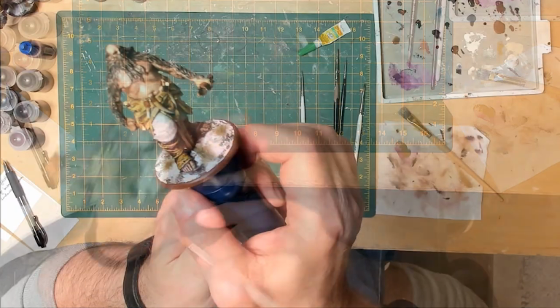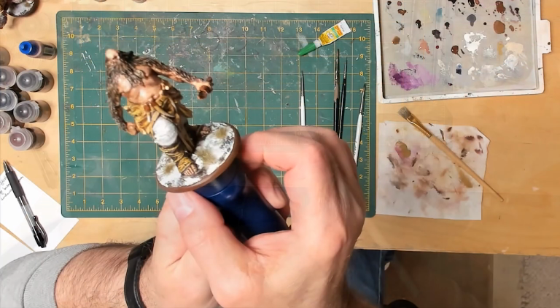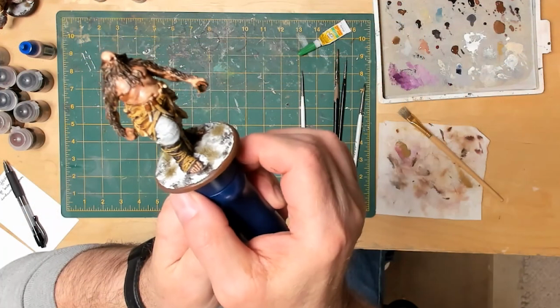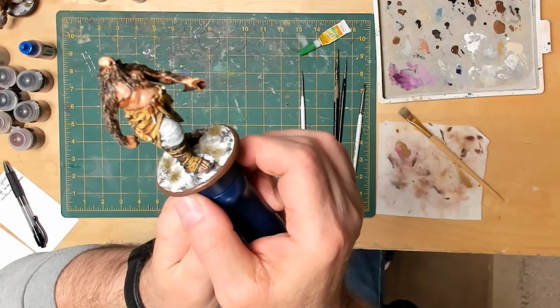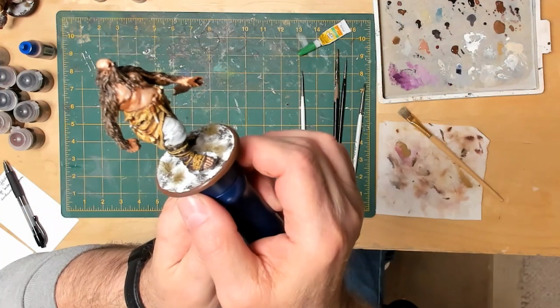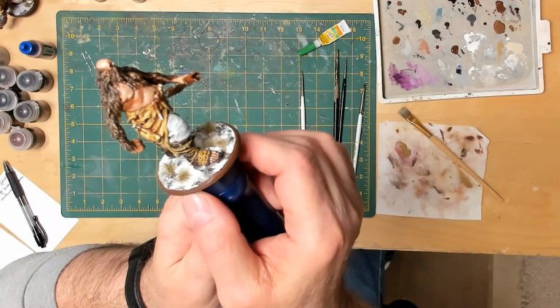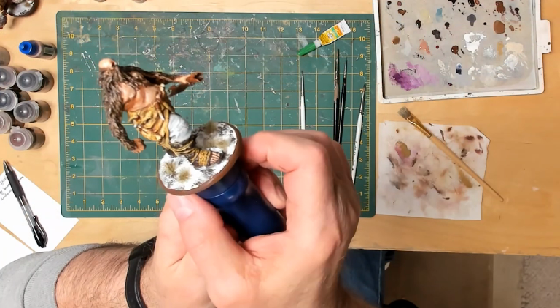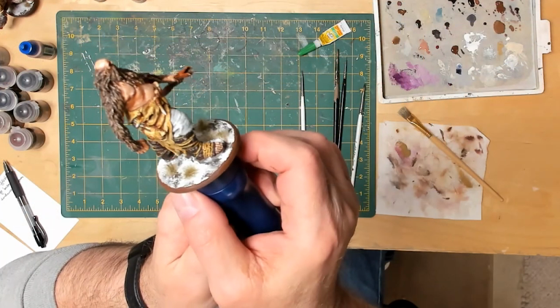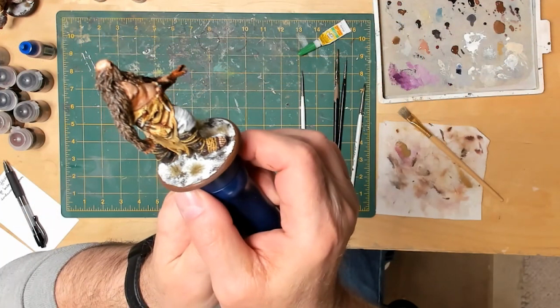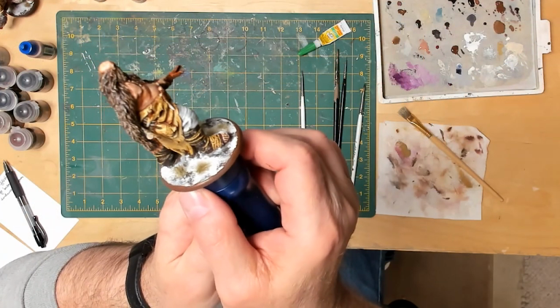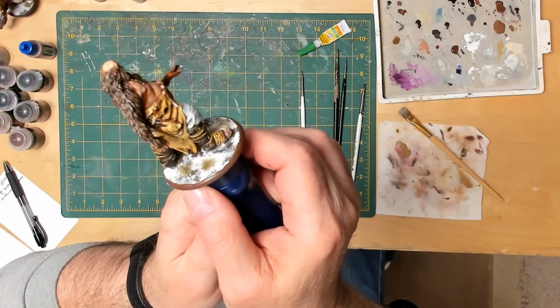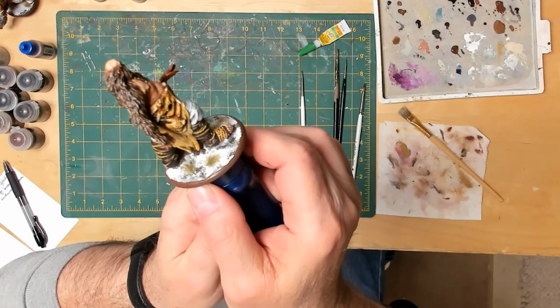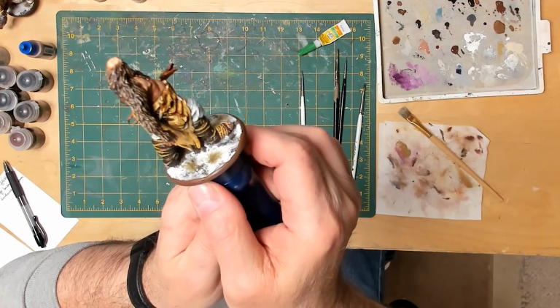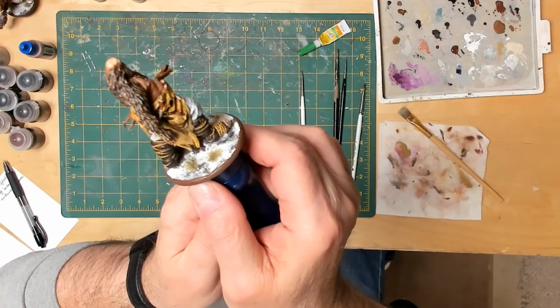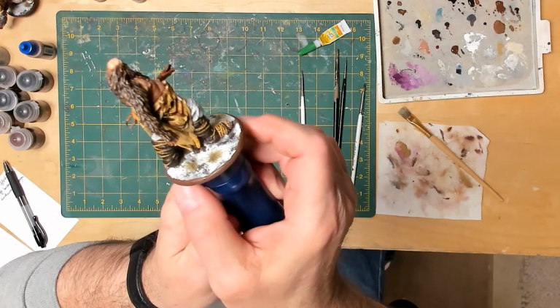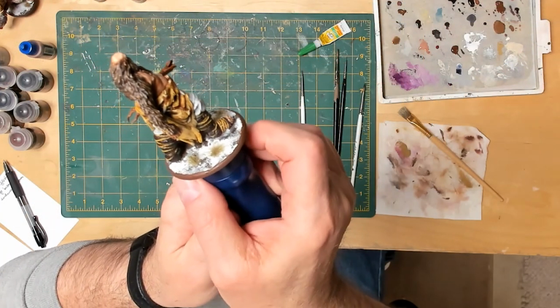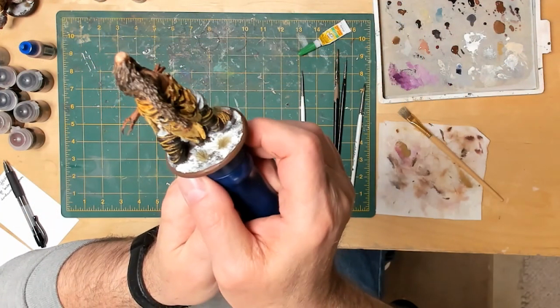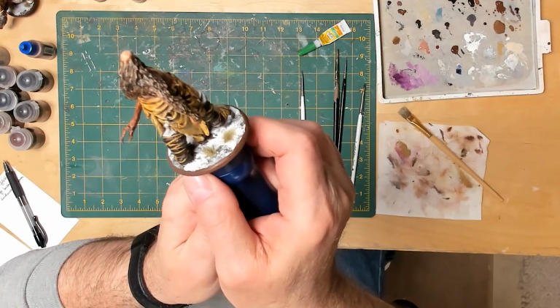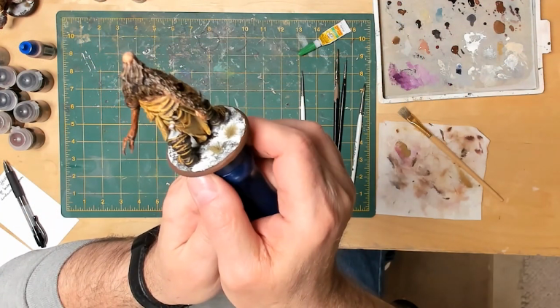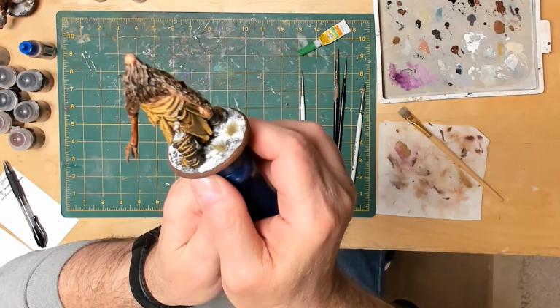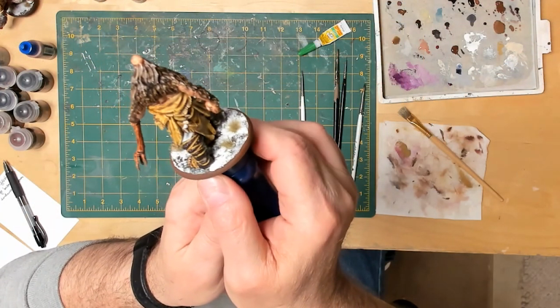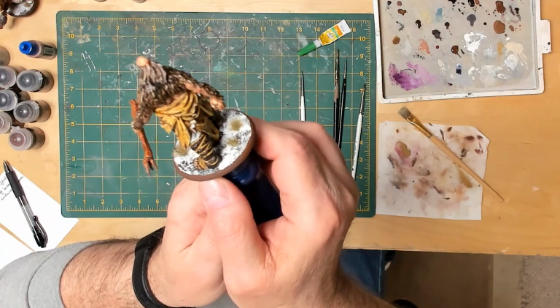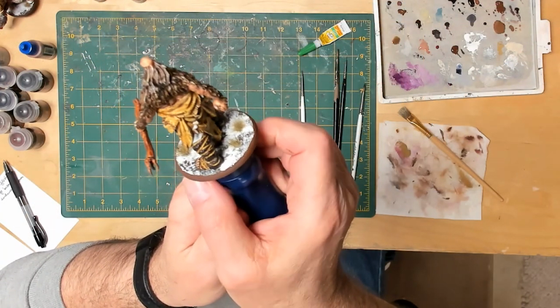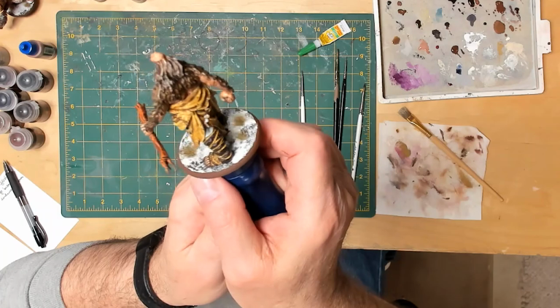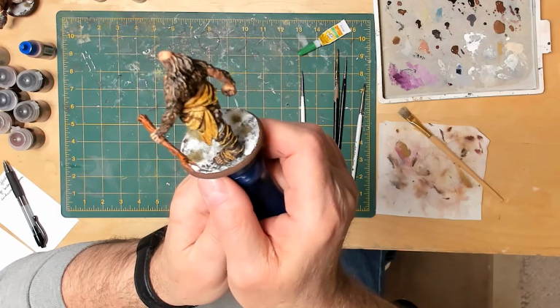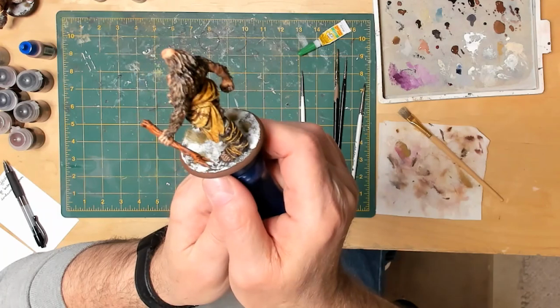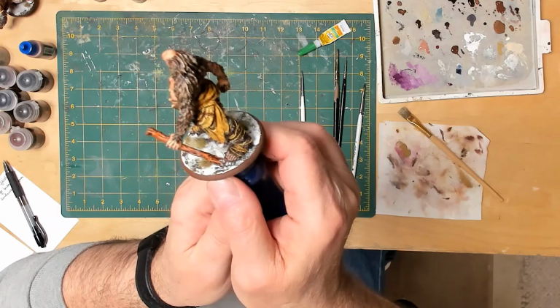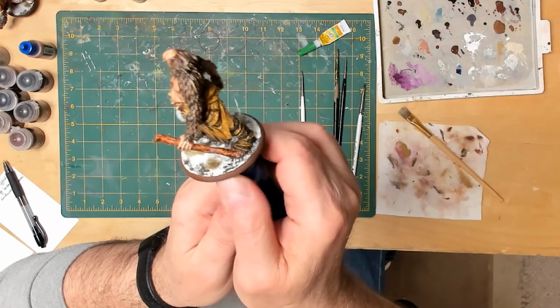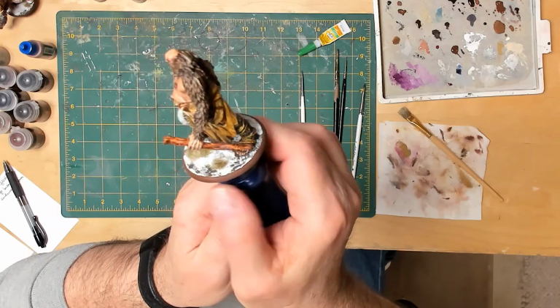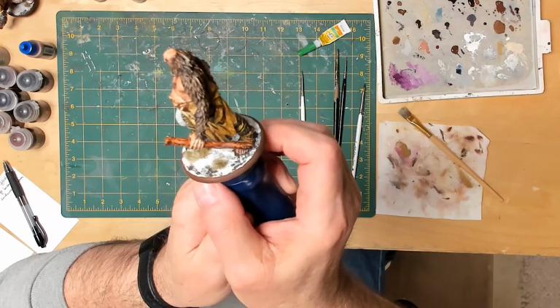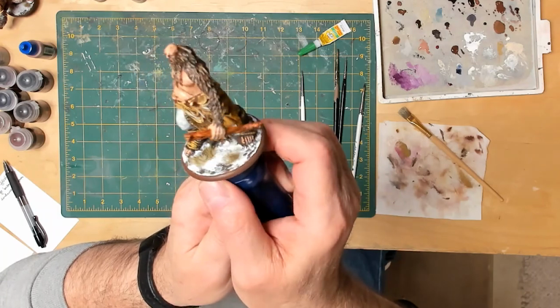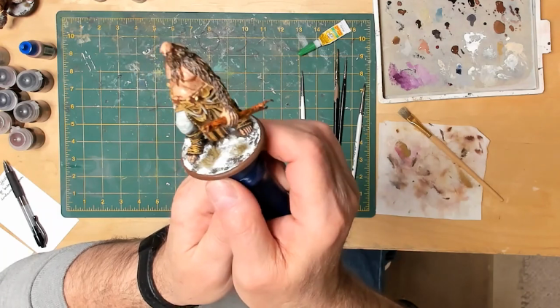Here's the finished Giant done in contrast paints. And here are both of them.